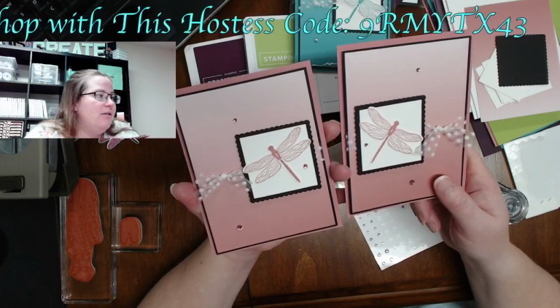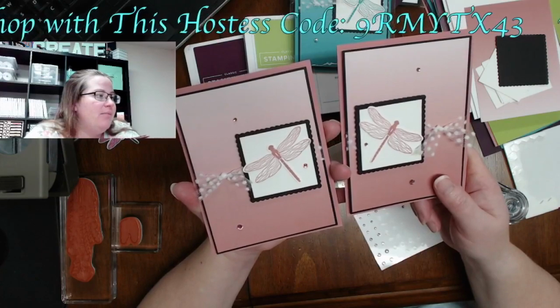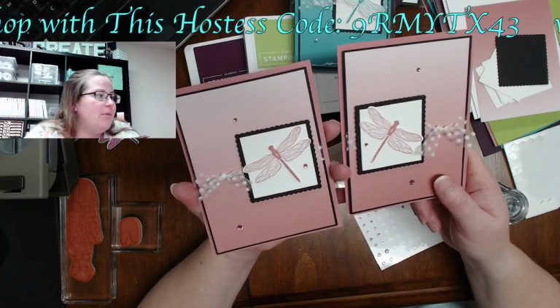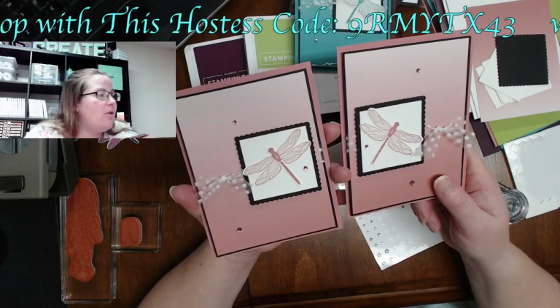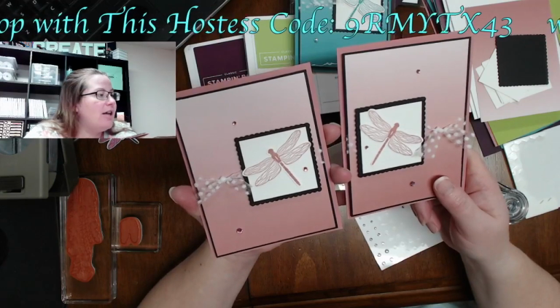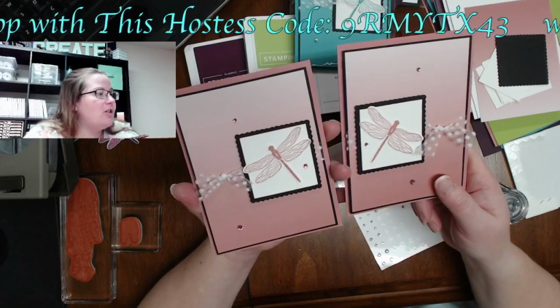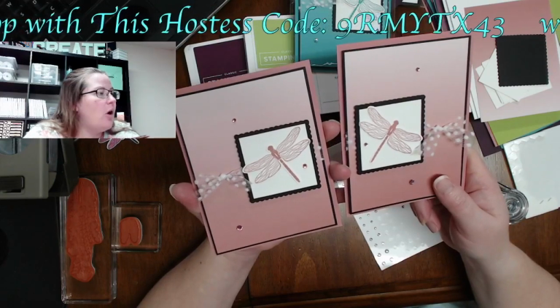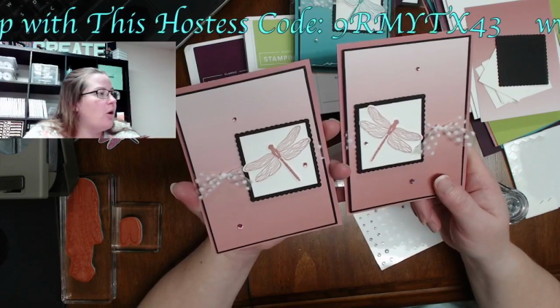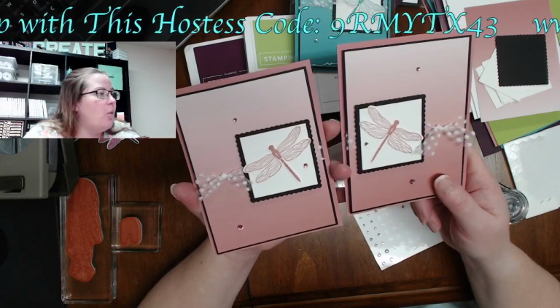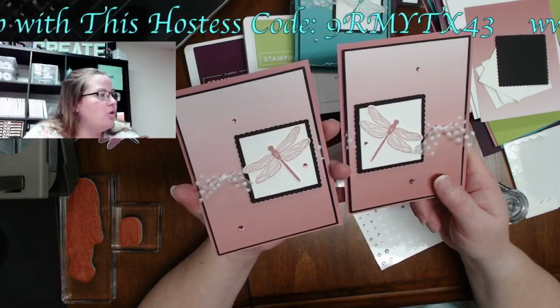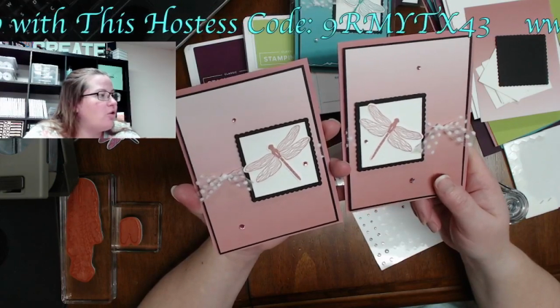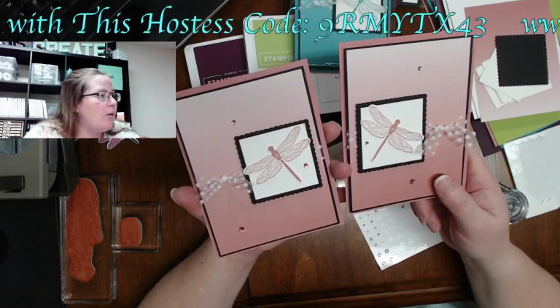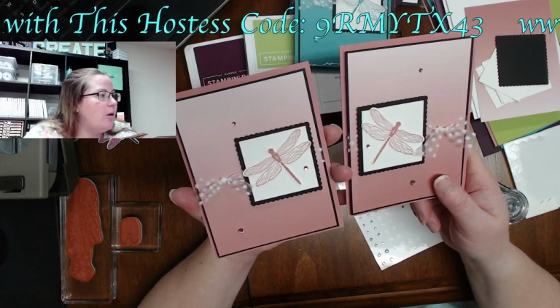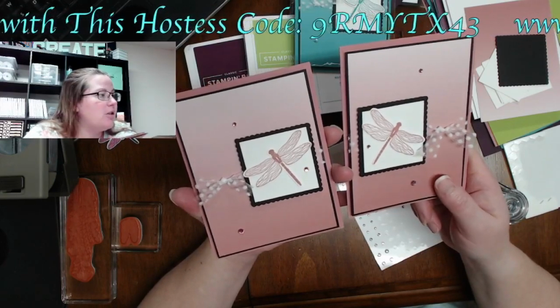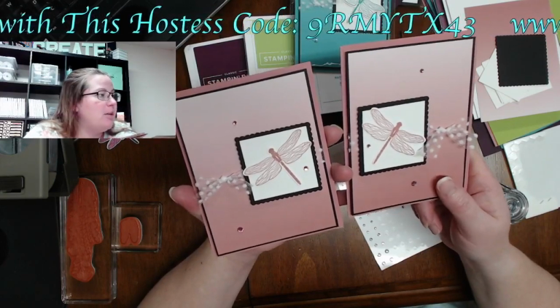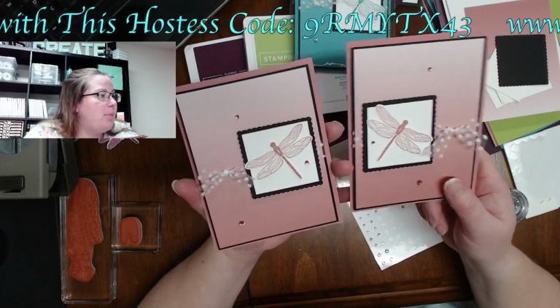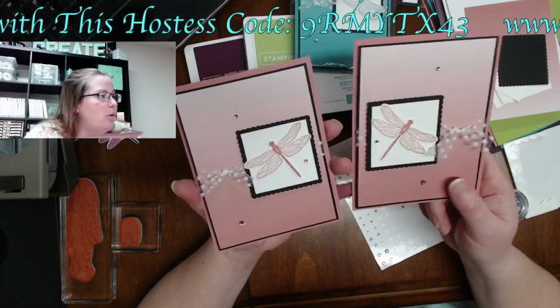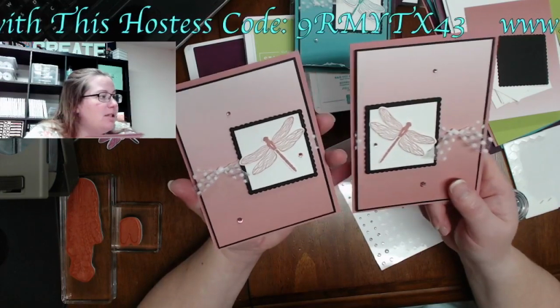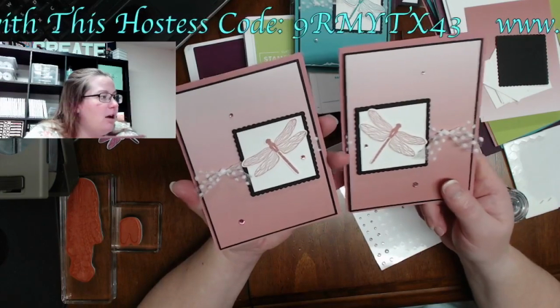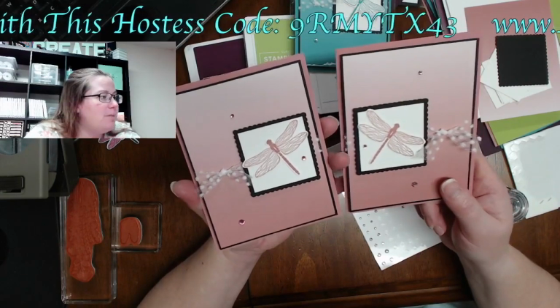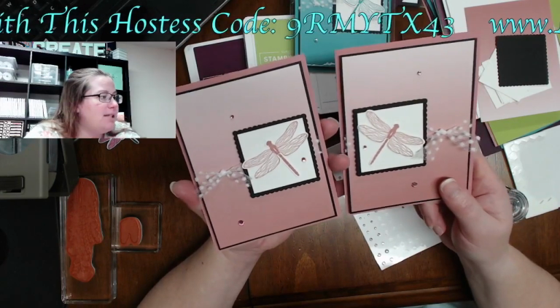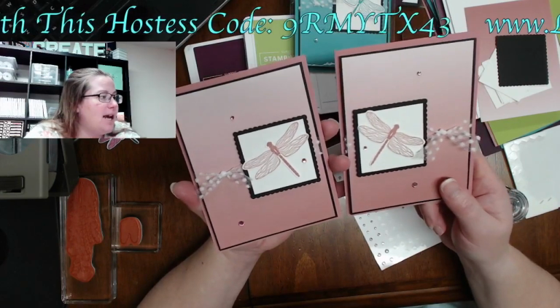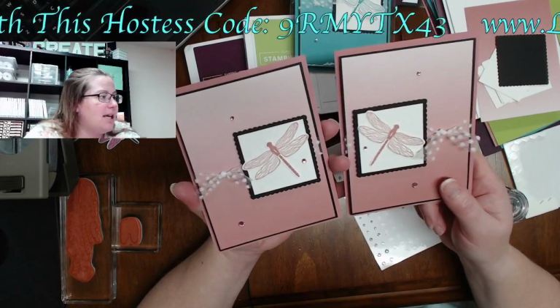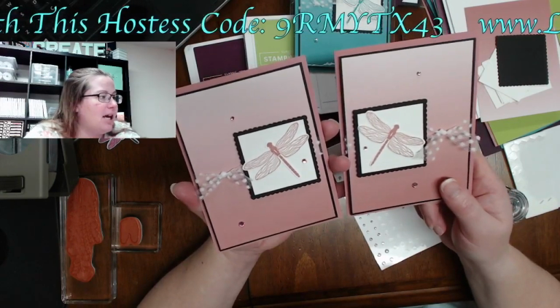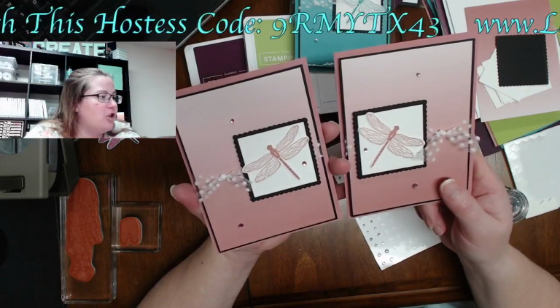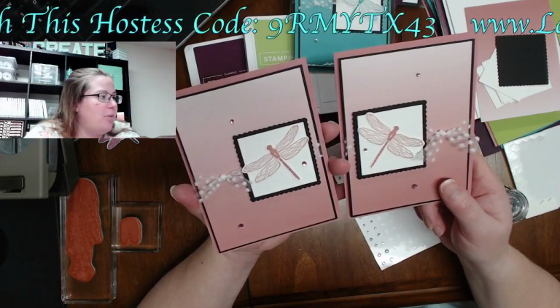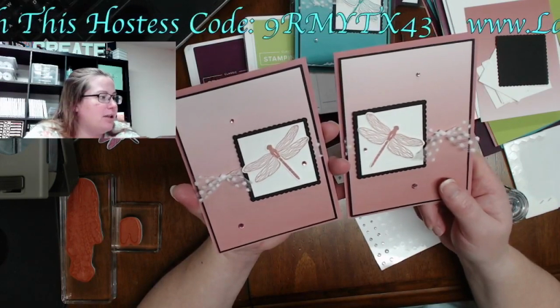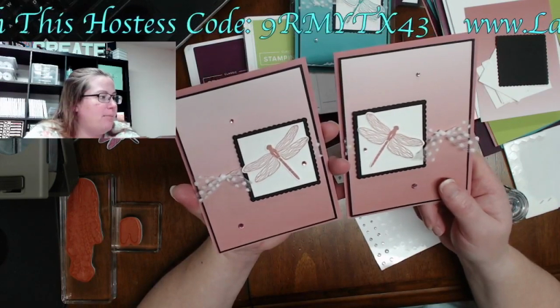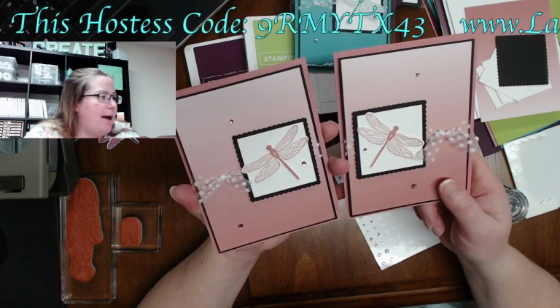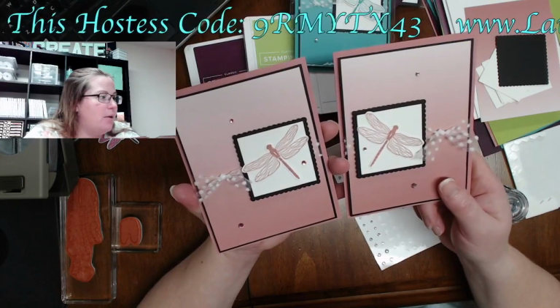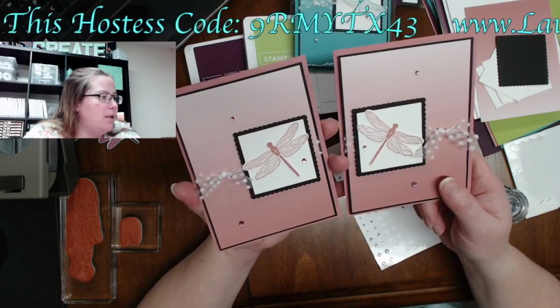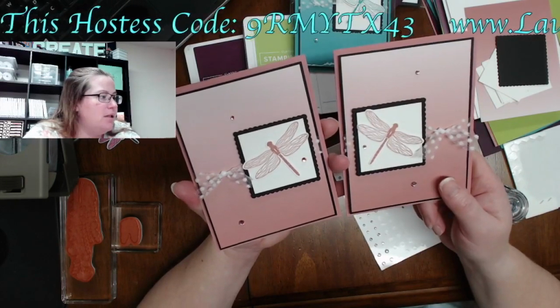Are wool dryer balls supposed to help with static and I just bought some bad ones? I just don't know.